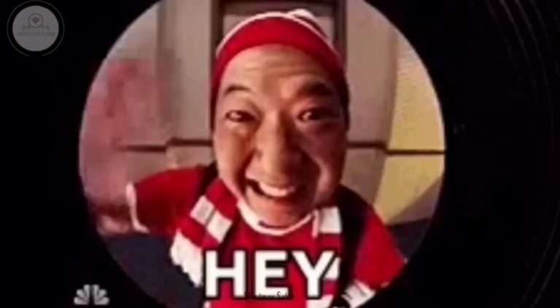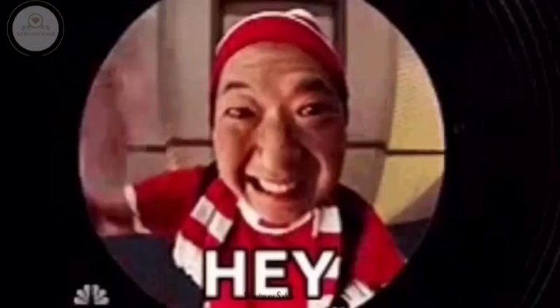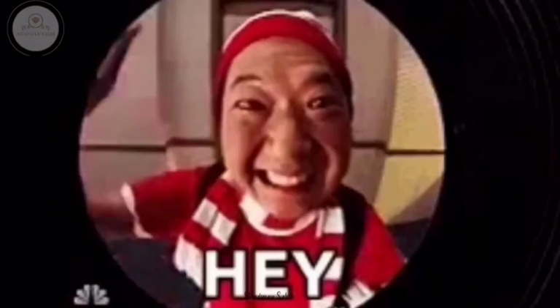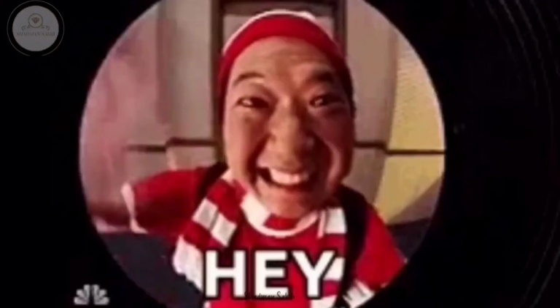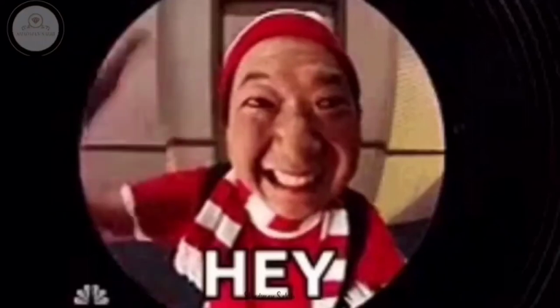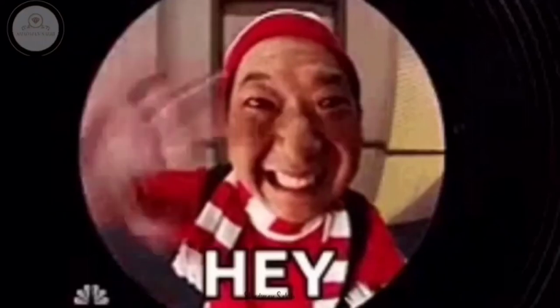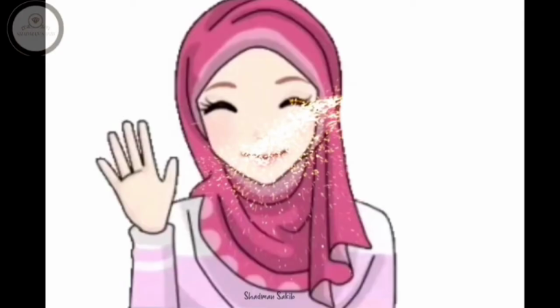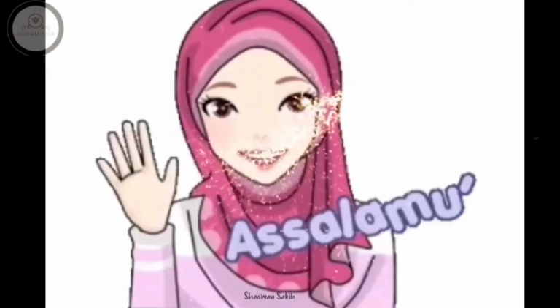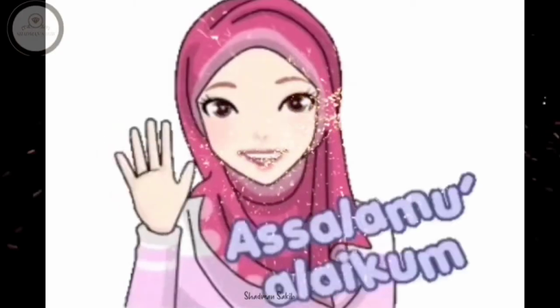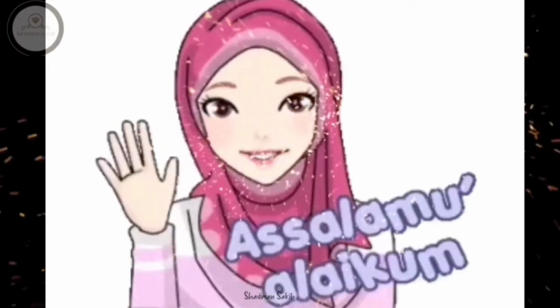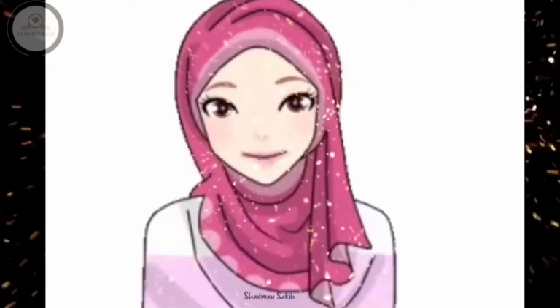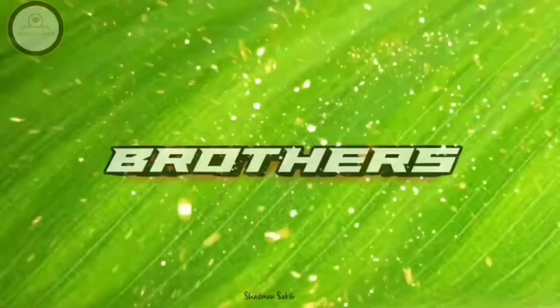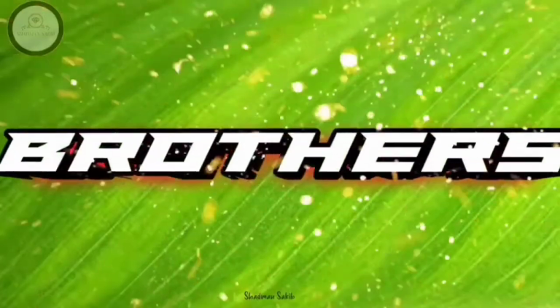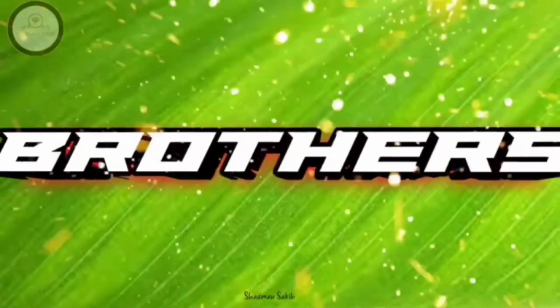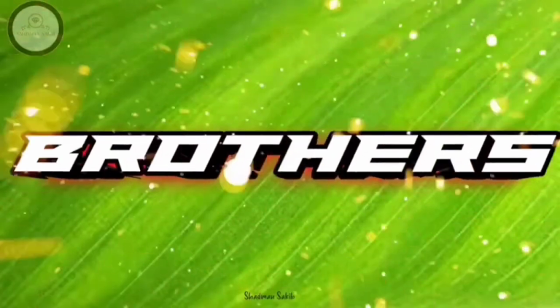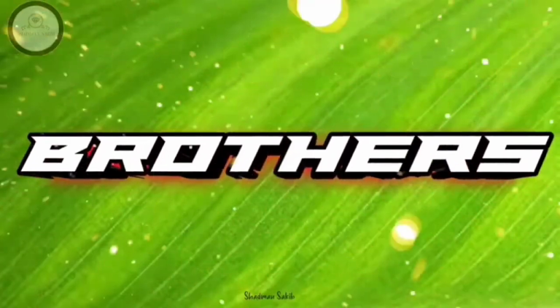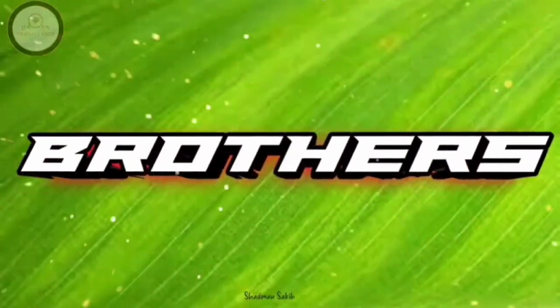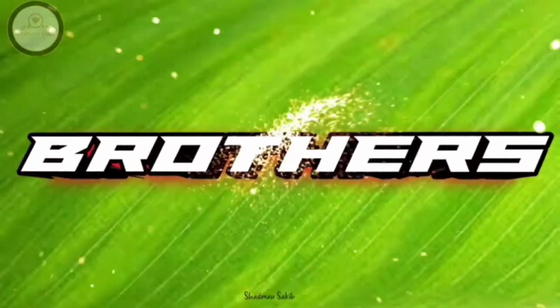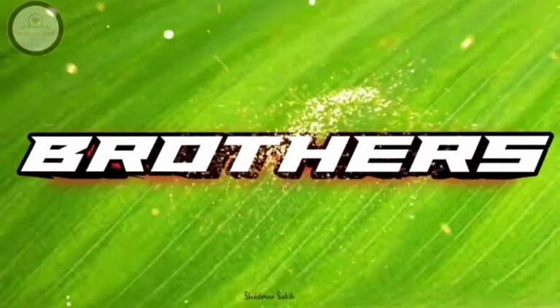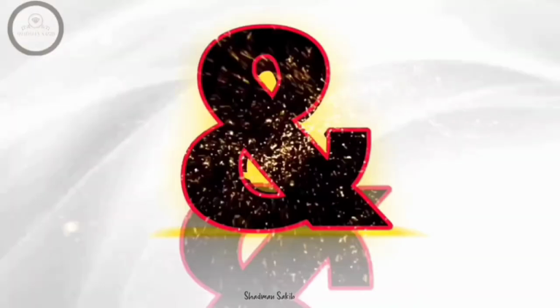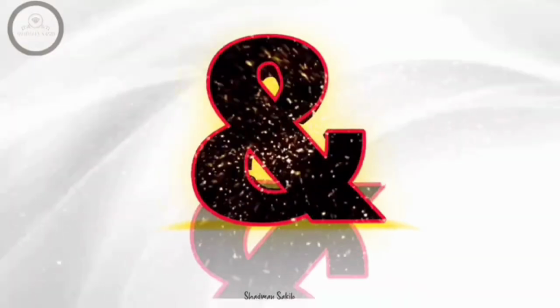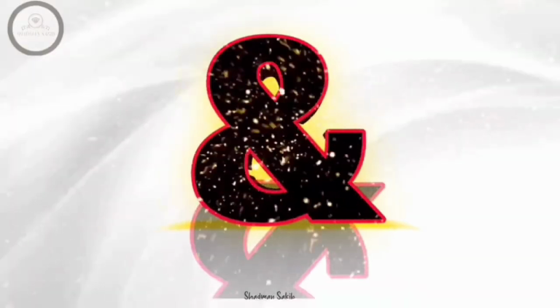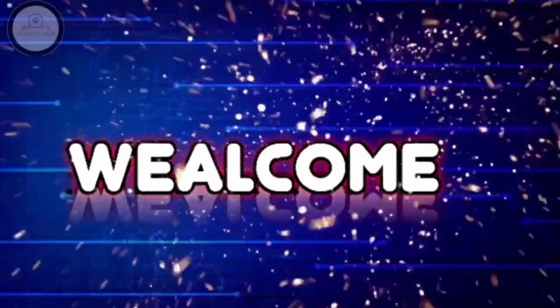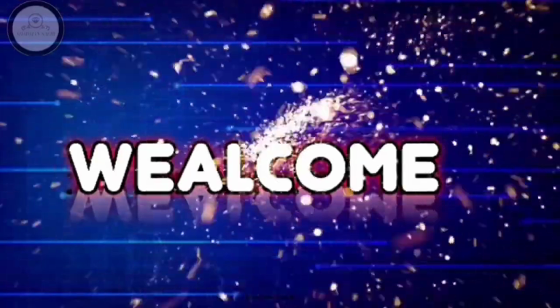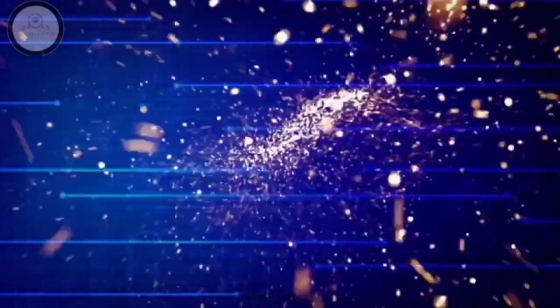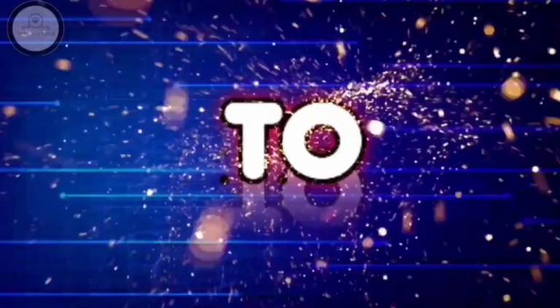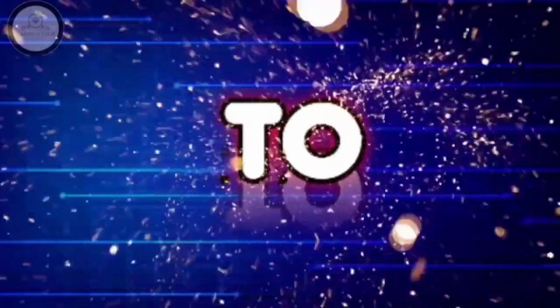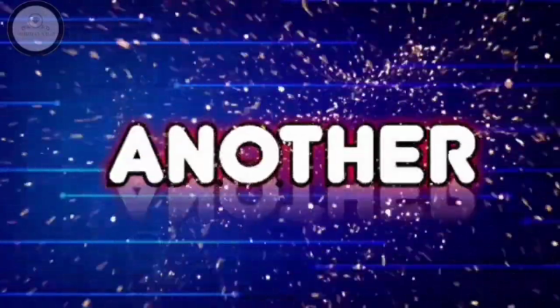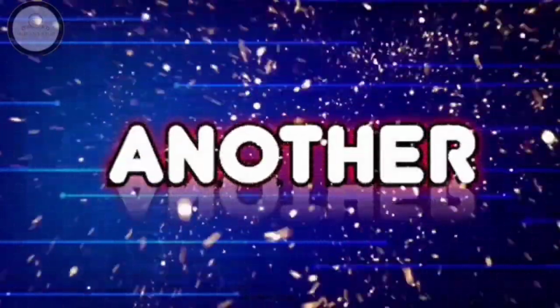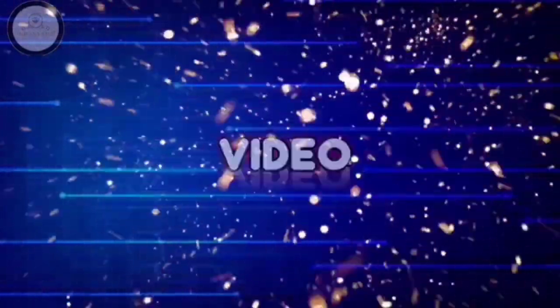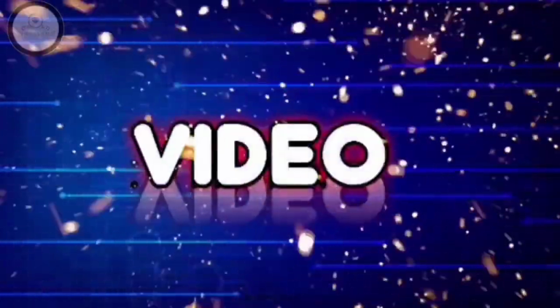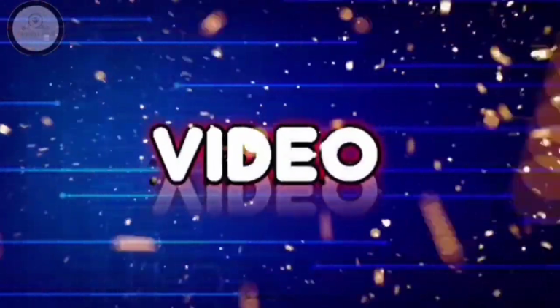Hey! Assalamualikum brothers! This is your brother Hadran Sheikip and welcome to another video.